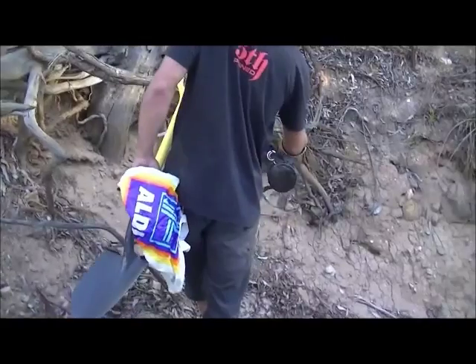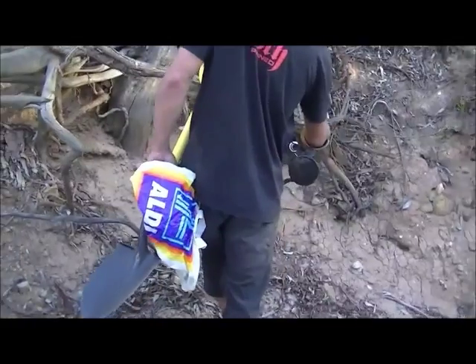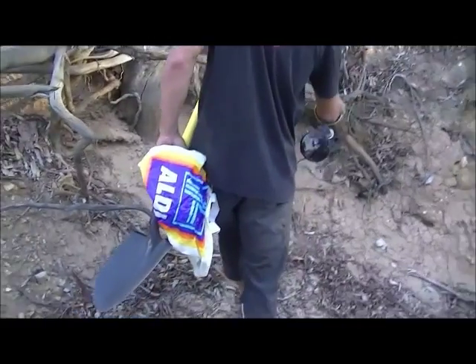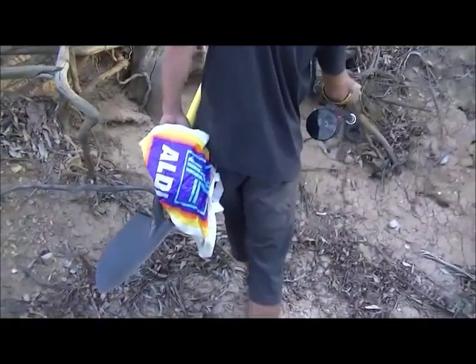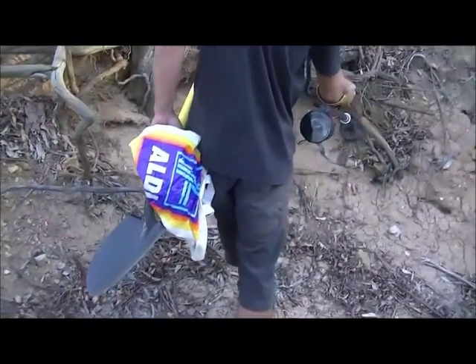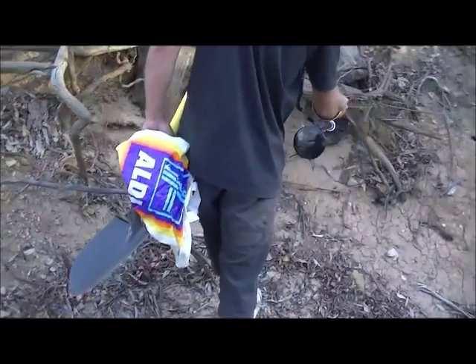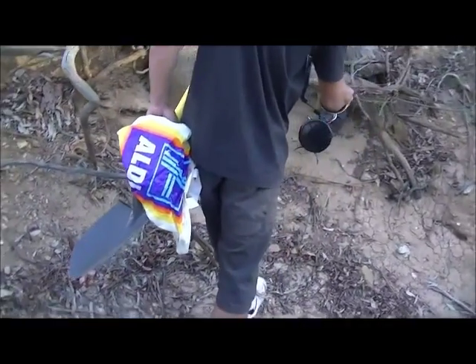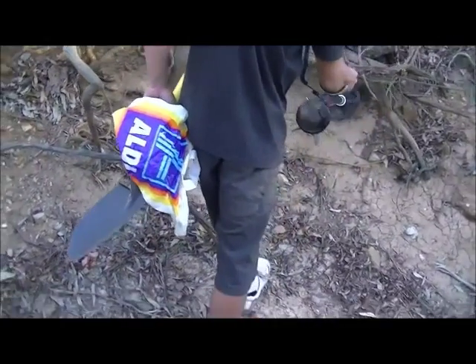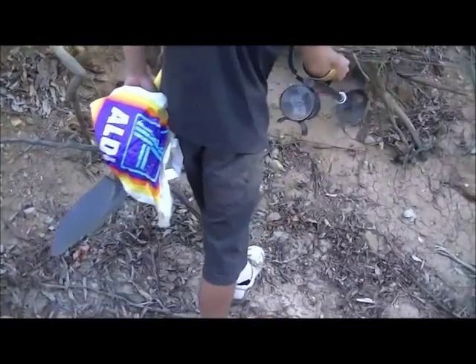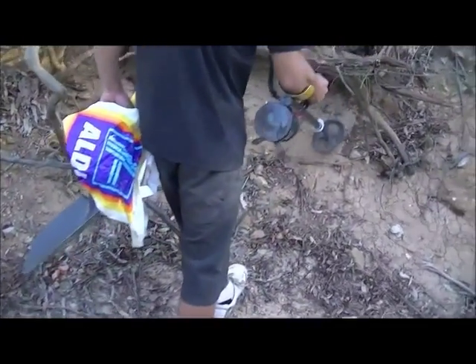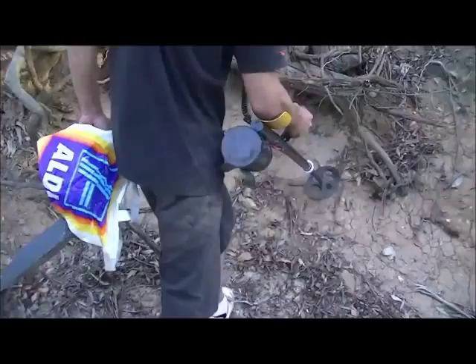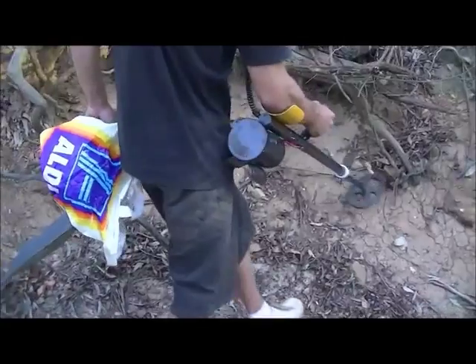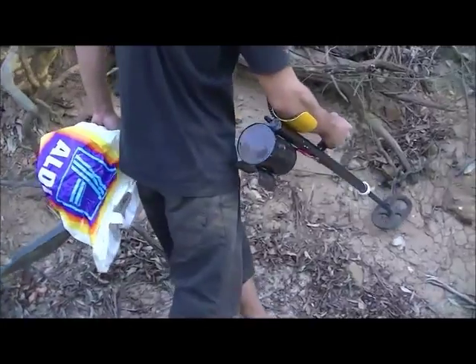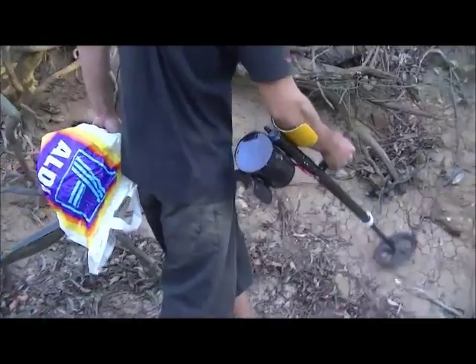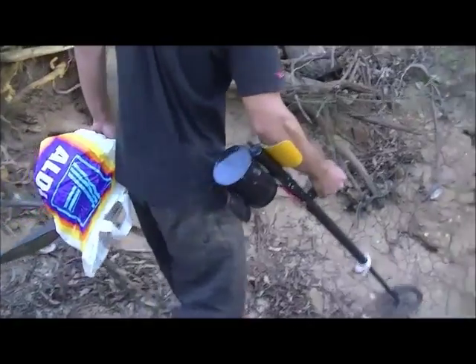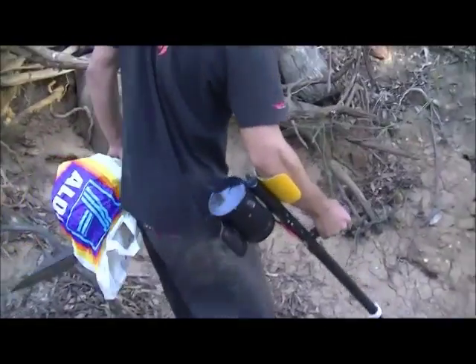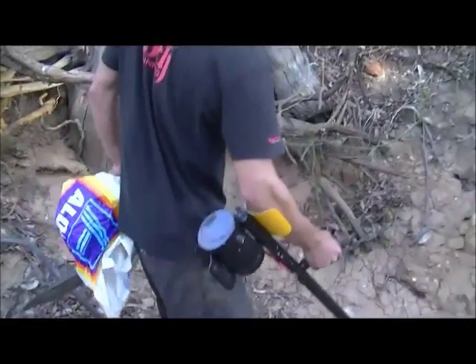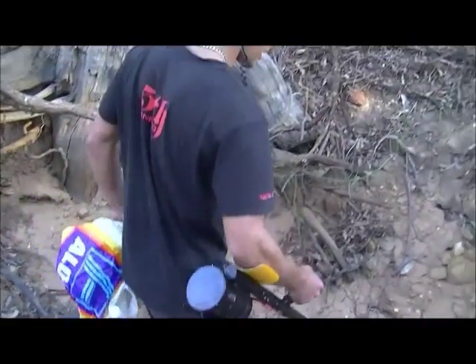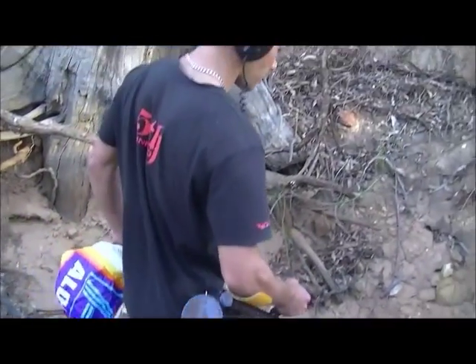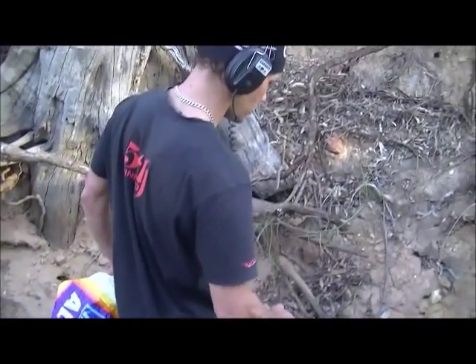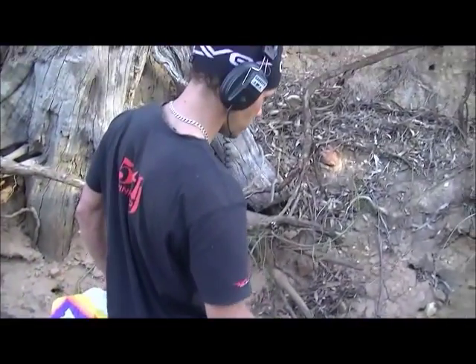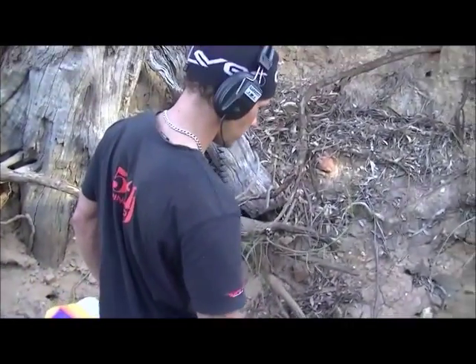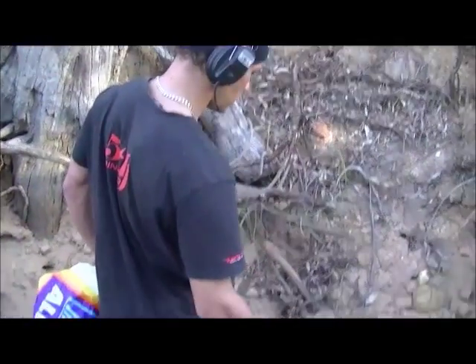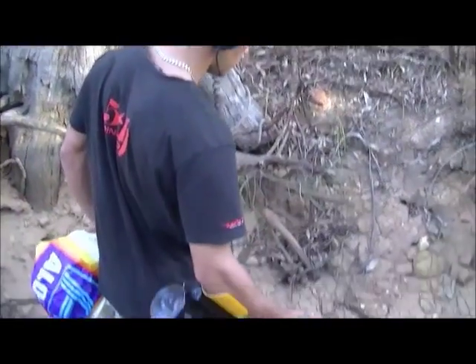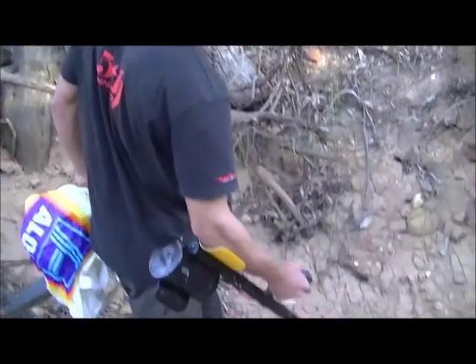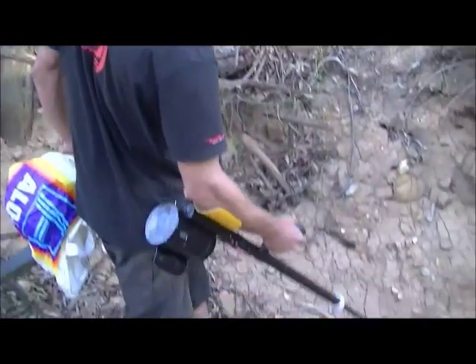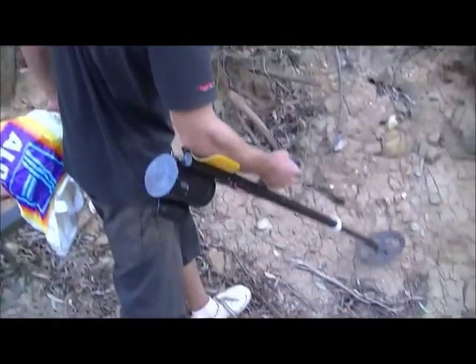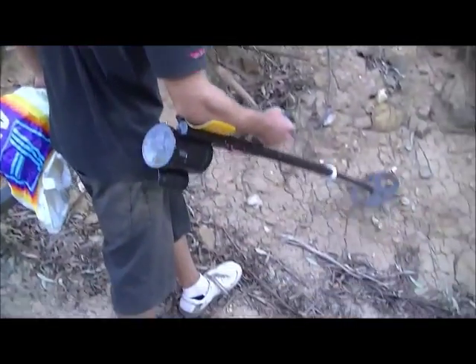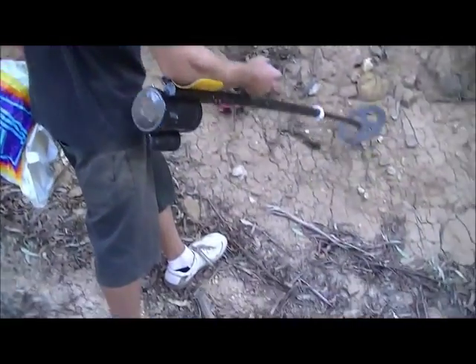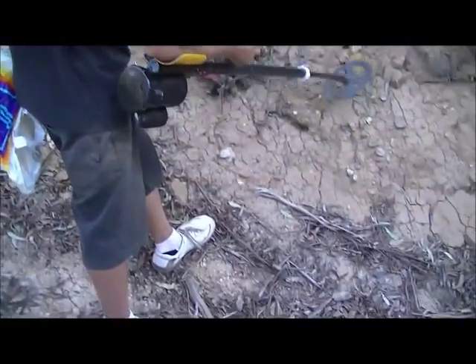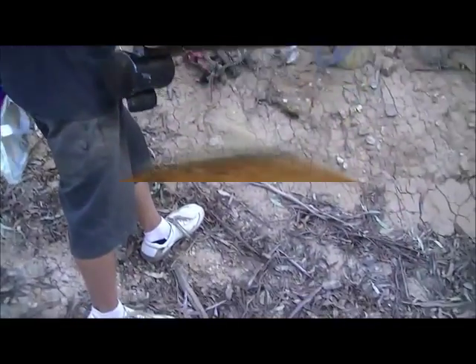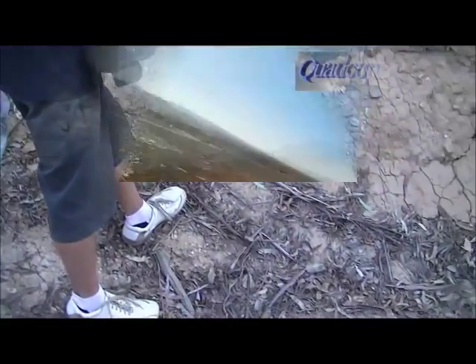Even a professional metal detector cannot detect such precious items as gemstones, pearls, and diamonds — but the Golden Retriever can.